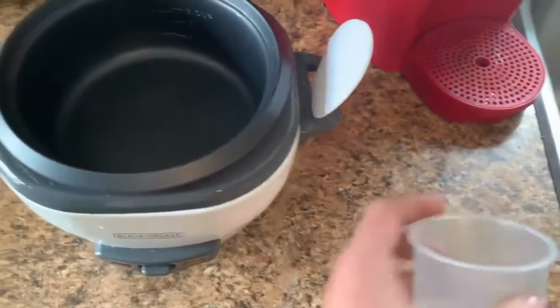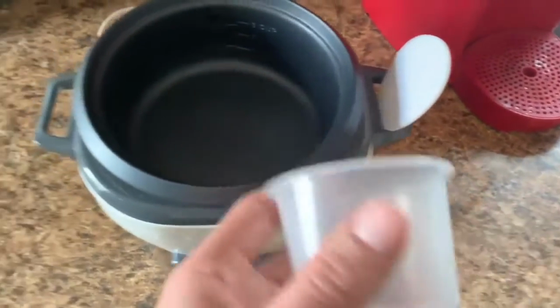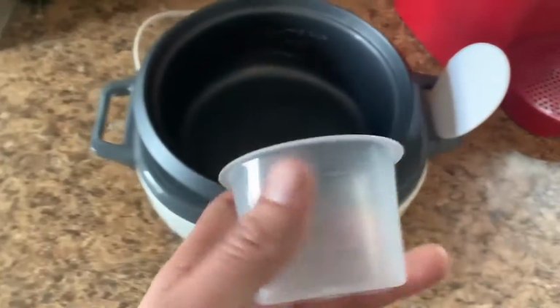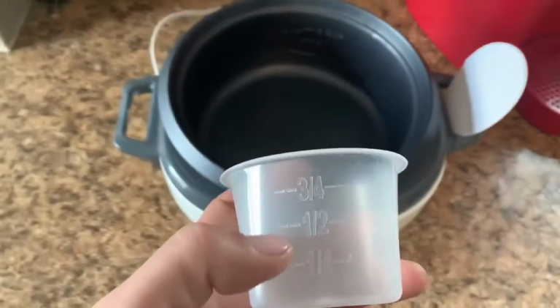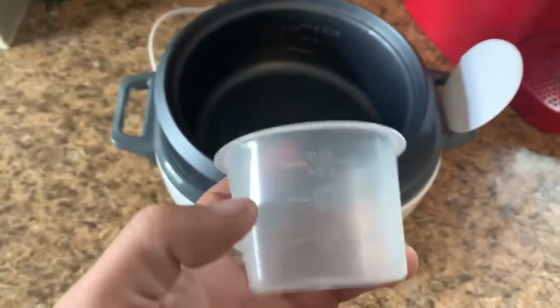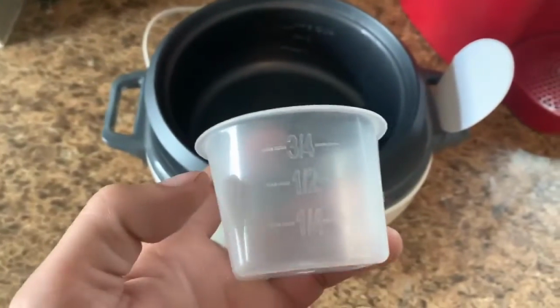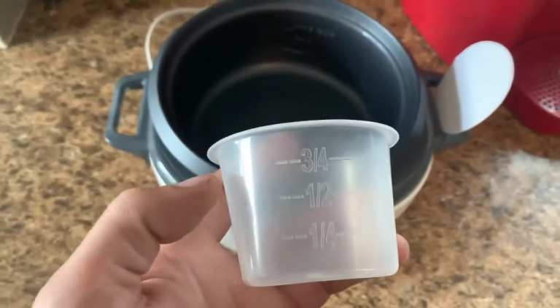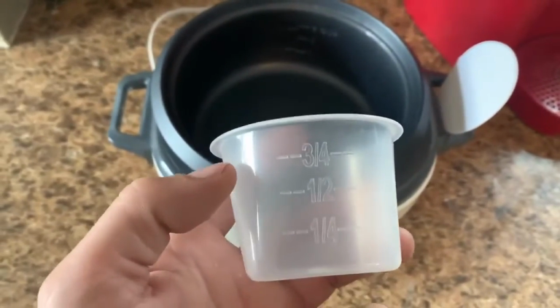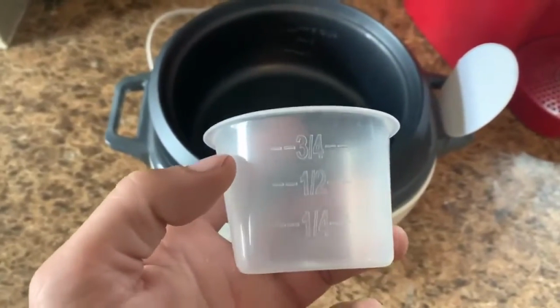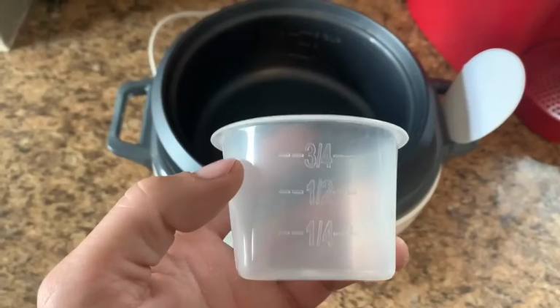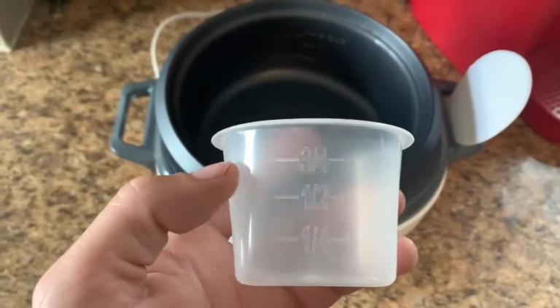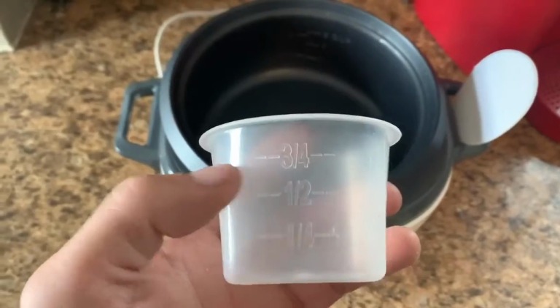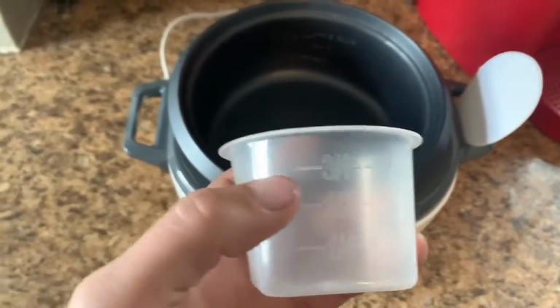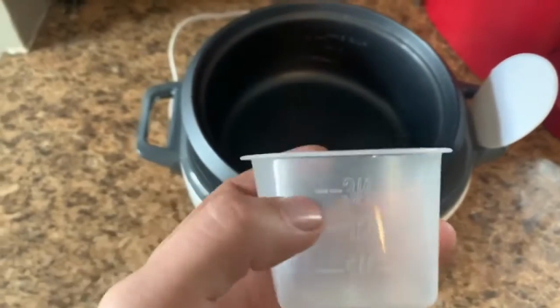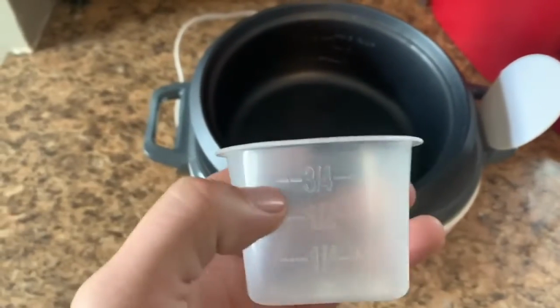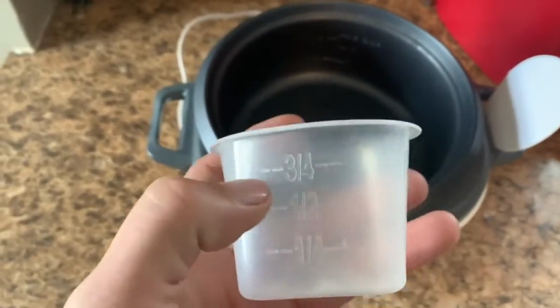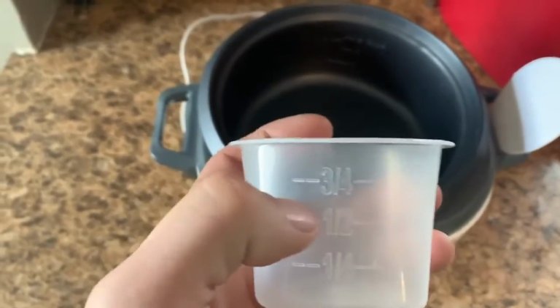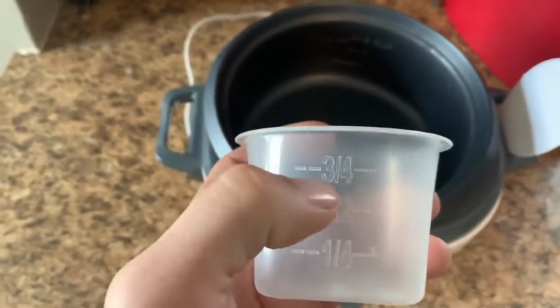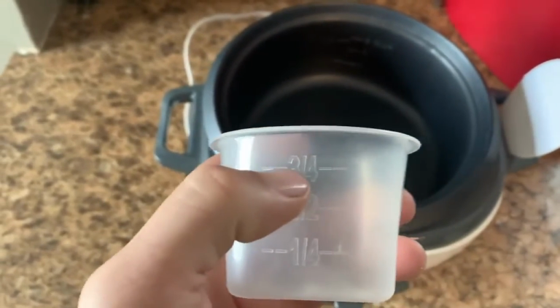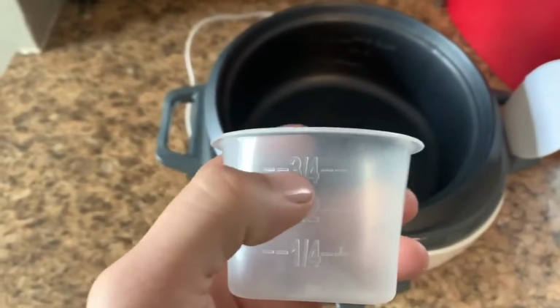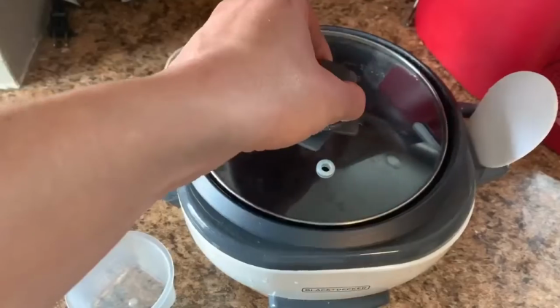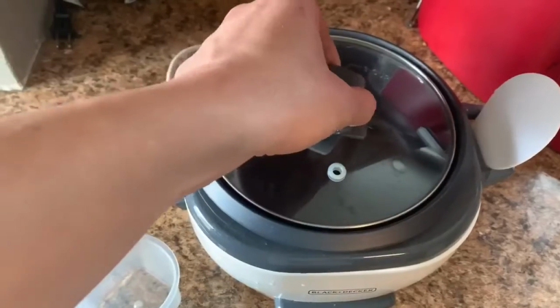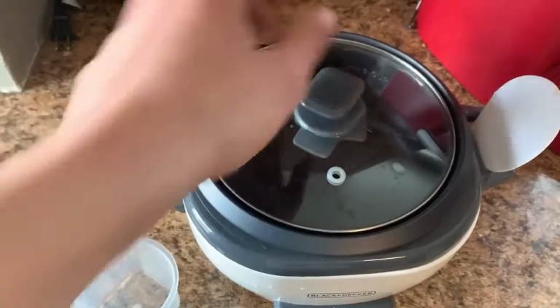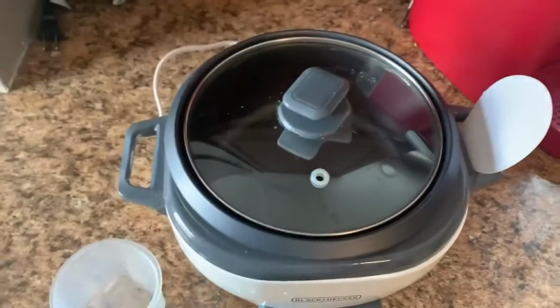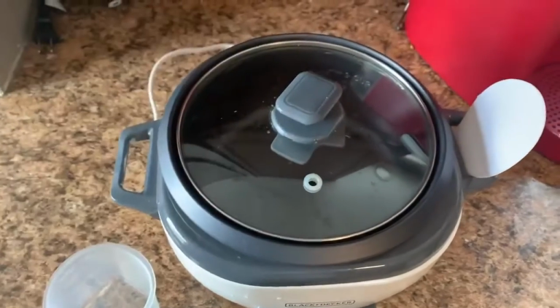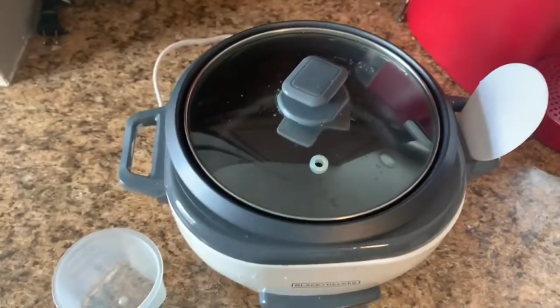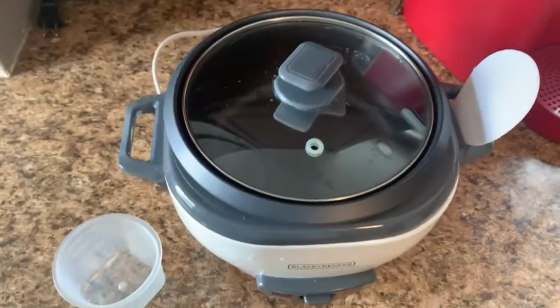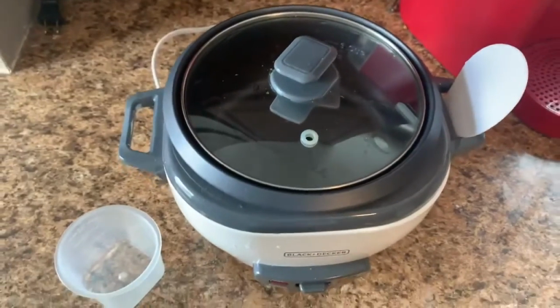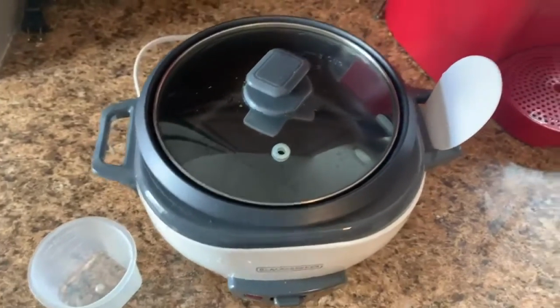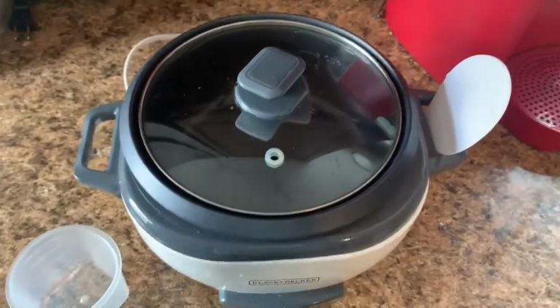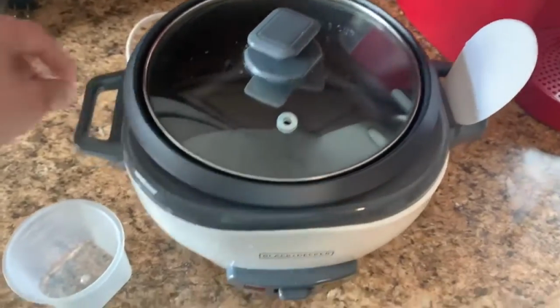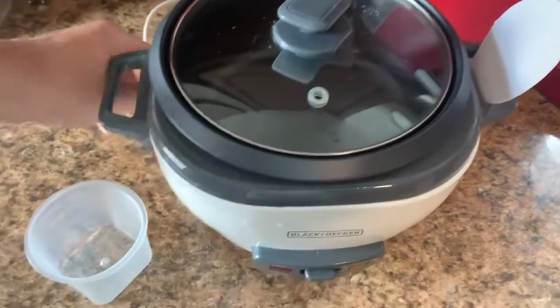When buying, you will get the unit itself, a measuring cup for the rice, the lid, and the rice spoon.